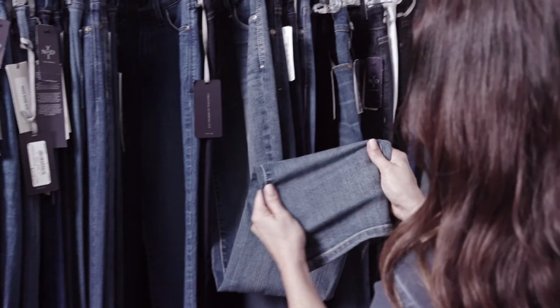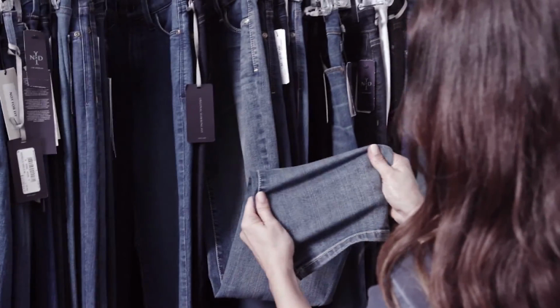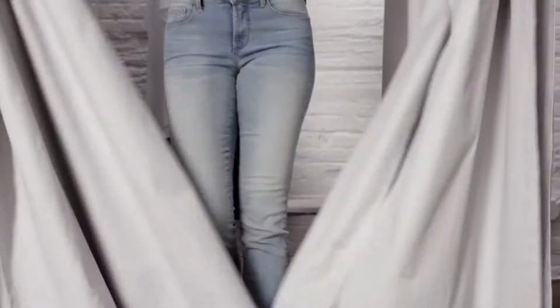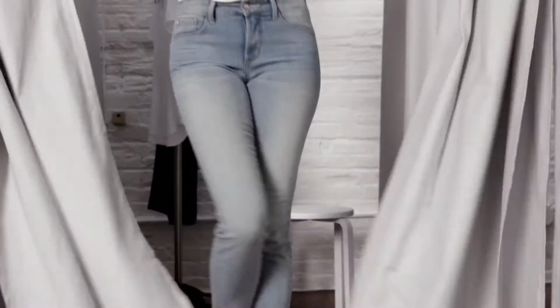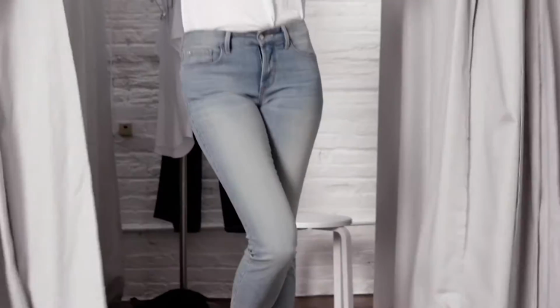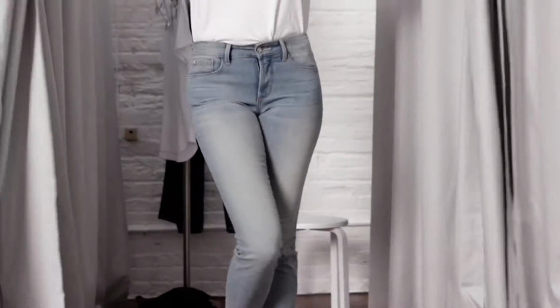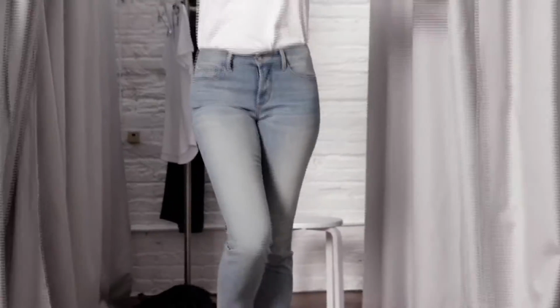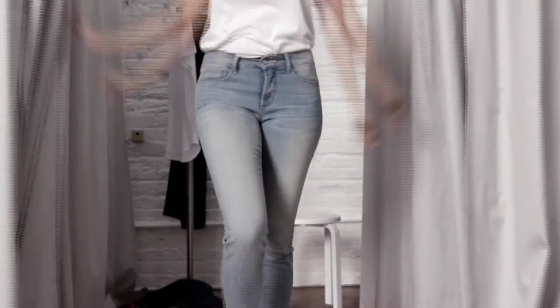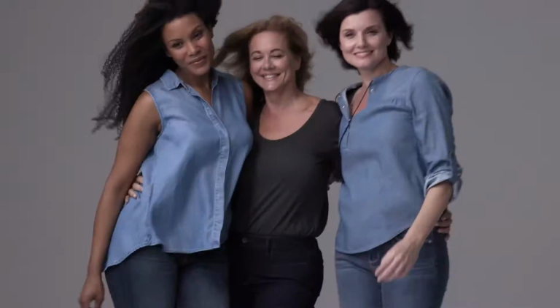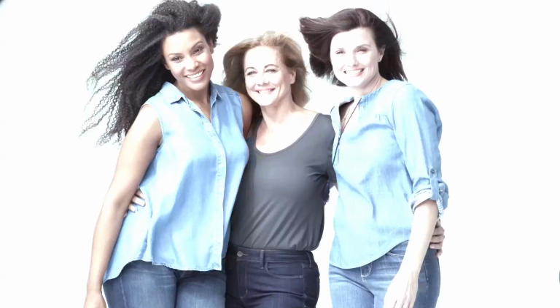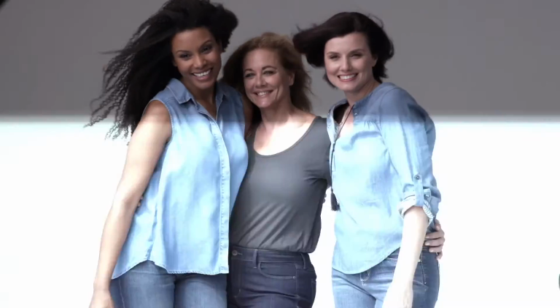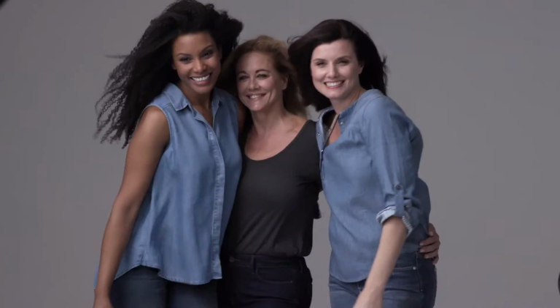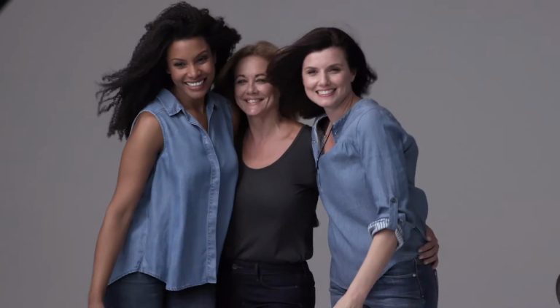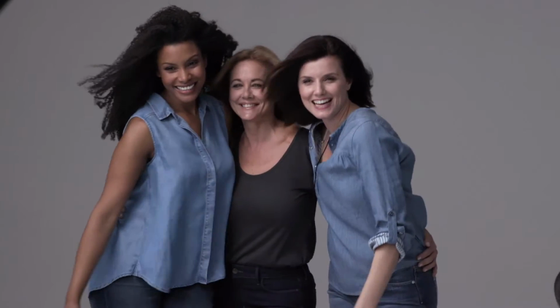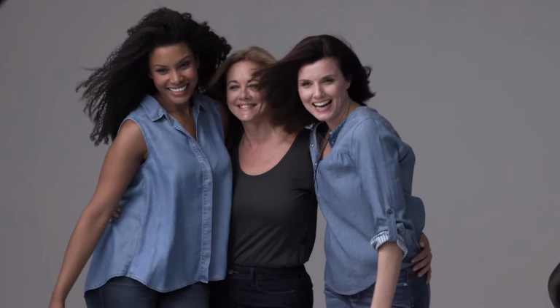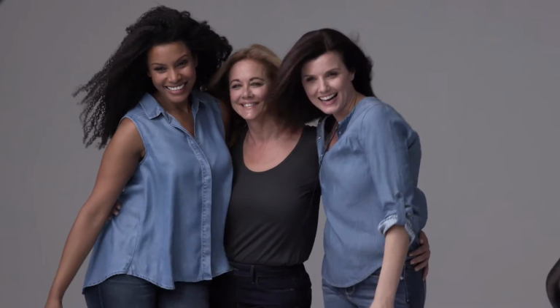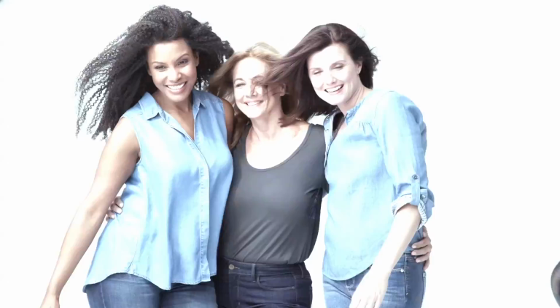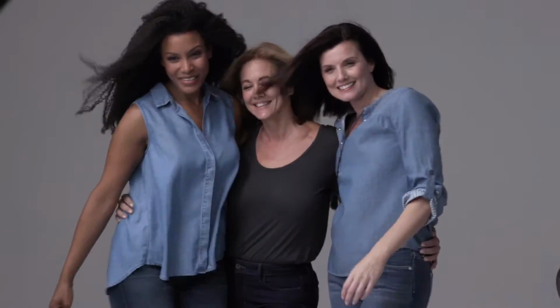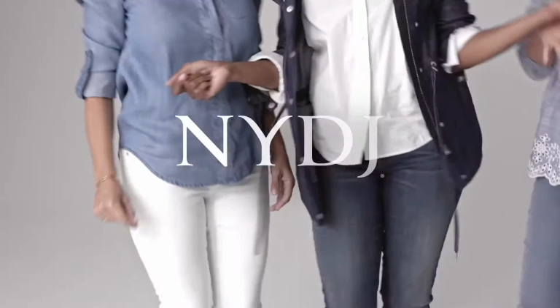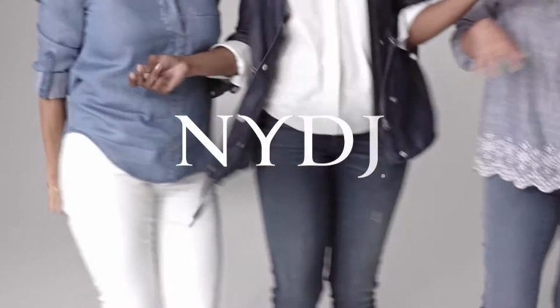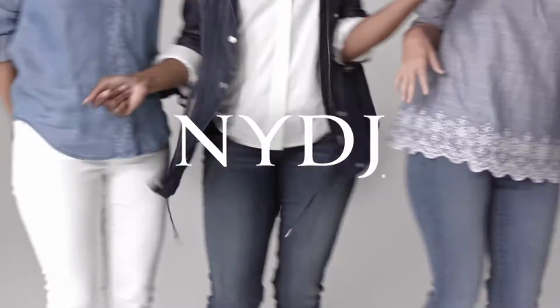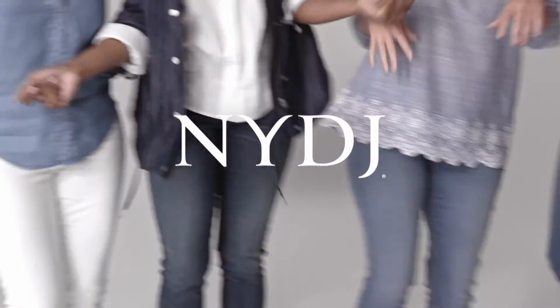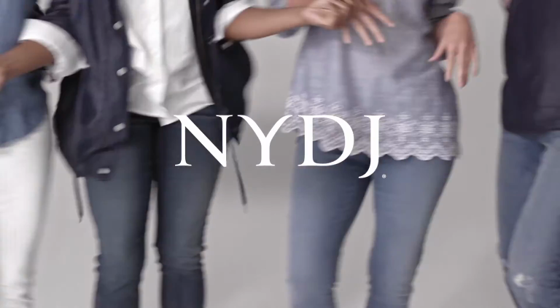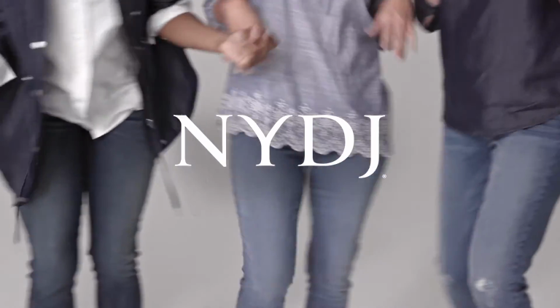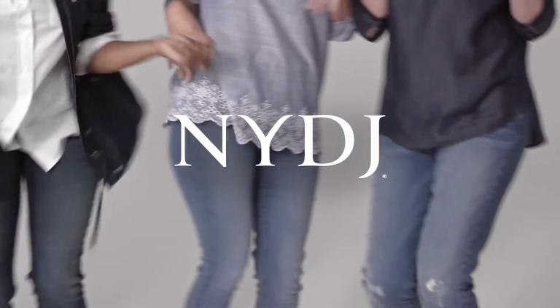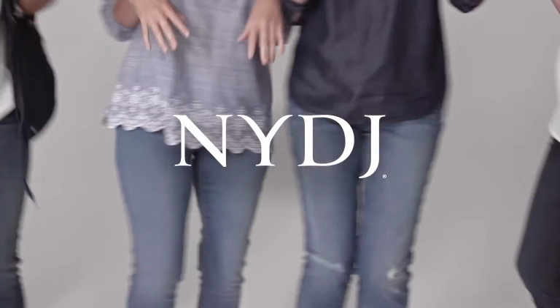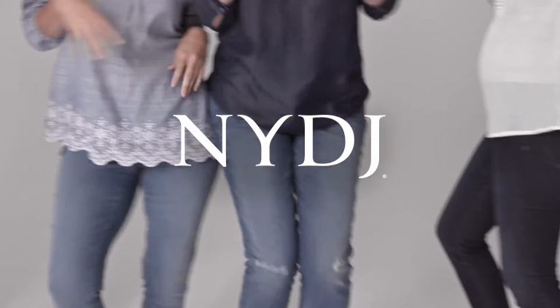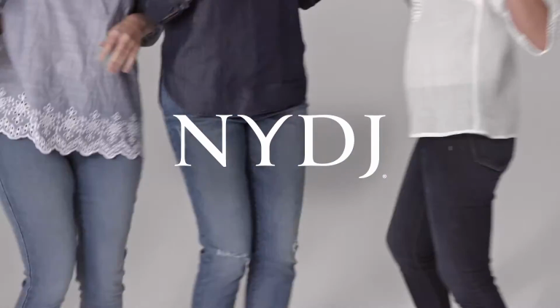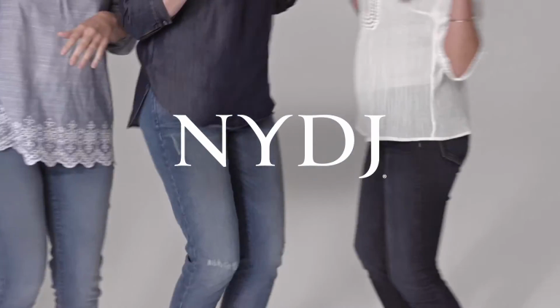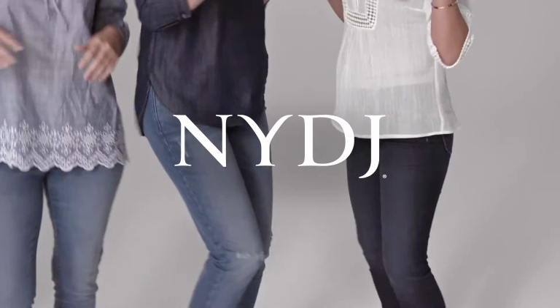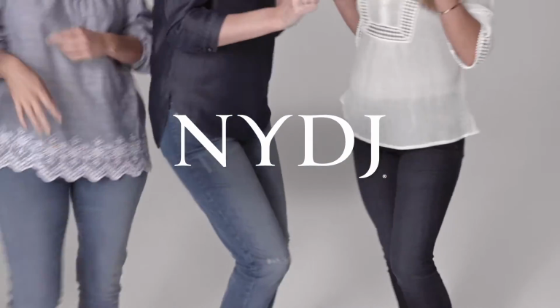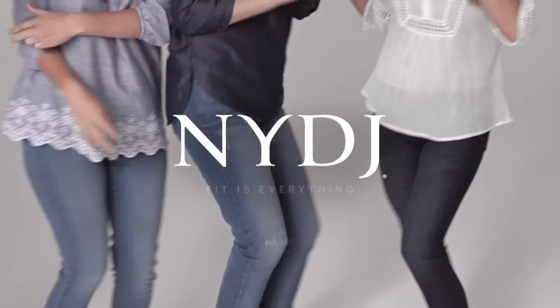No matter which style you choose, you'll always find the same ultra slimming and comfortable fit. NYDJ, the original slimming fit.